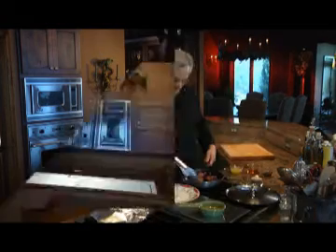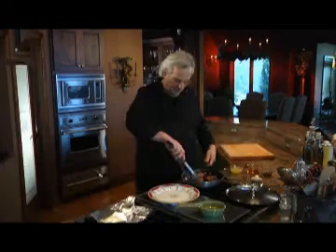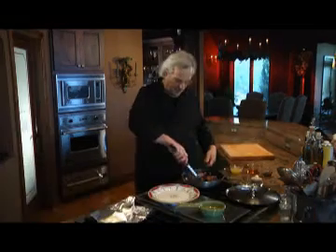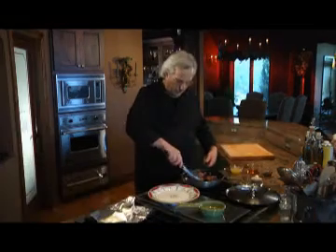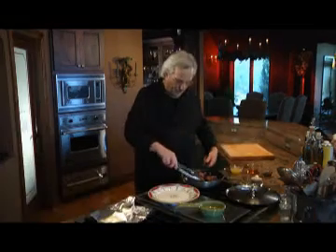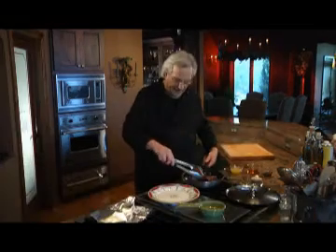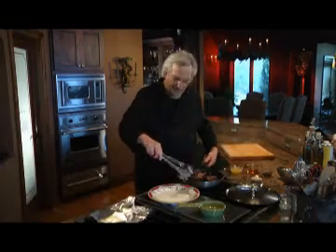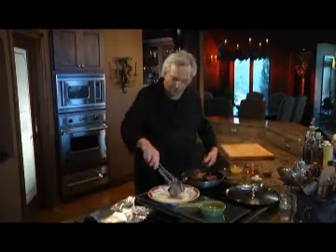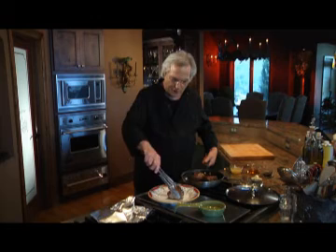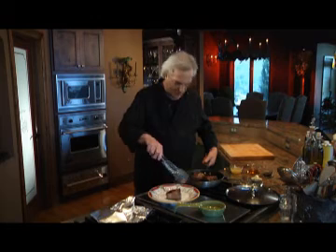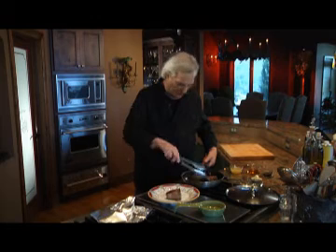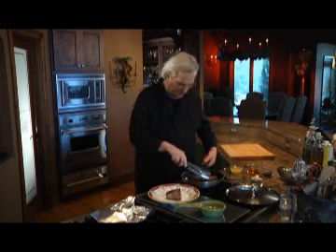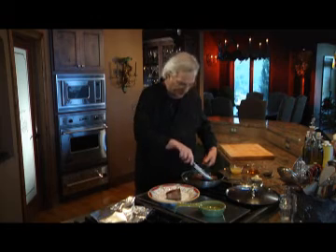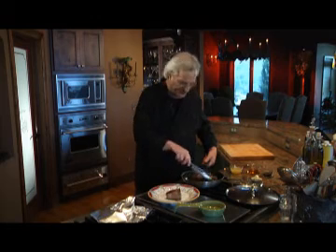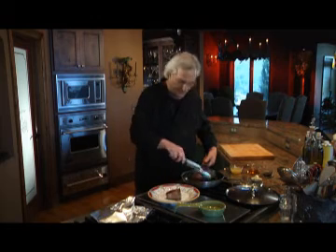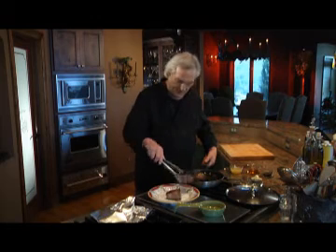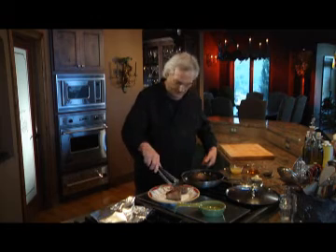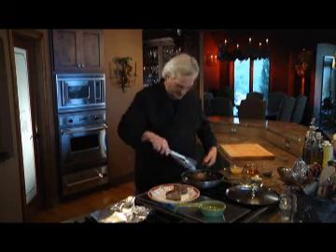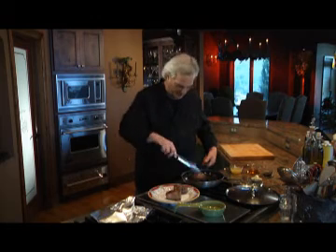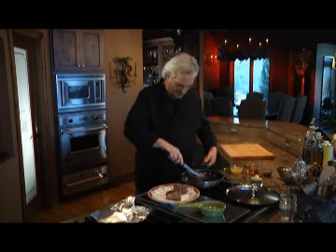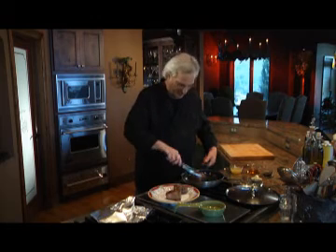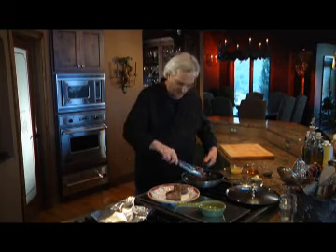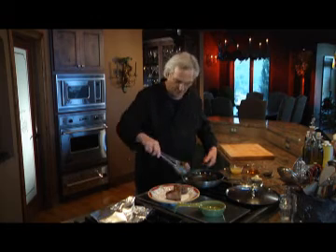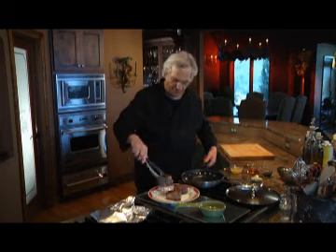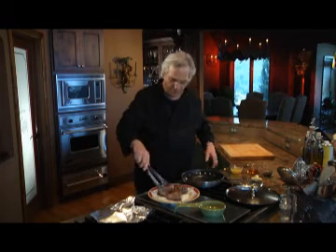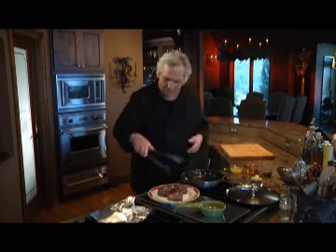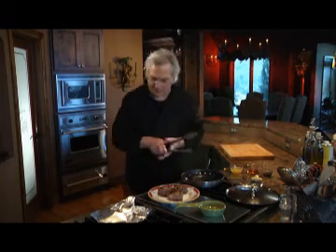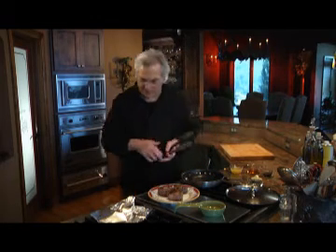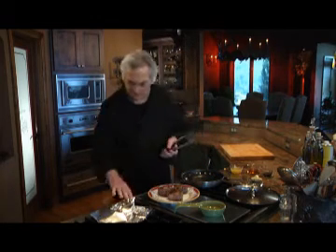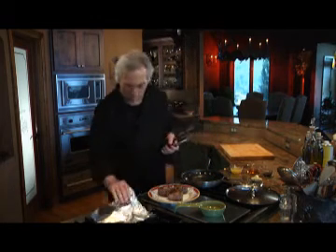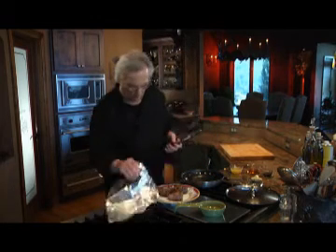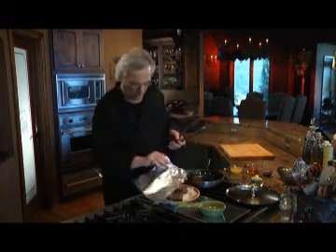I'm going to remove my lamb chops to a plate and I'll cover them with foil to keep them warm.